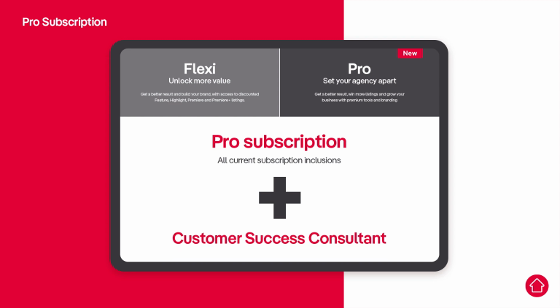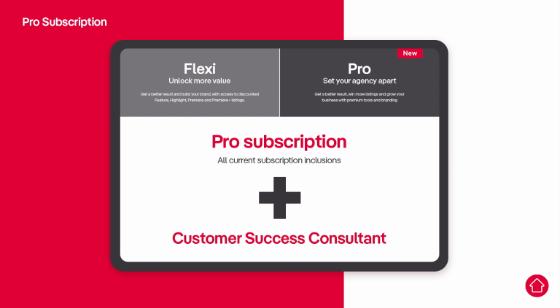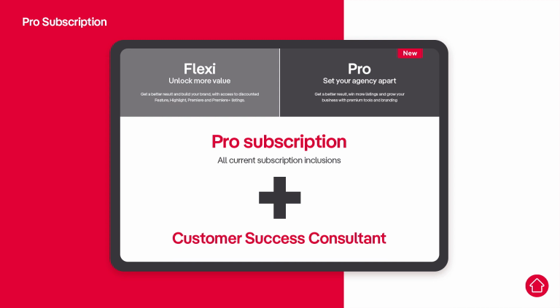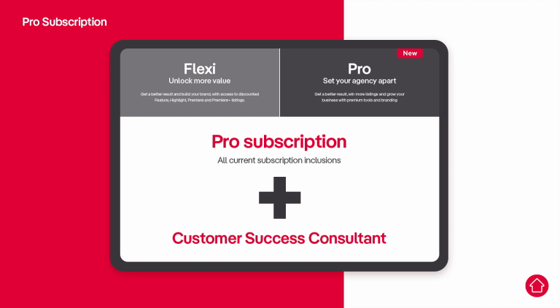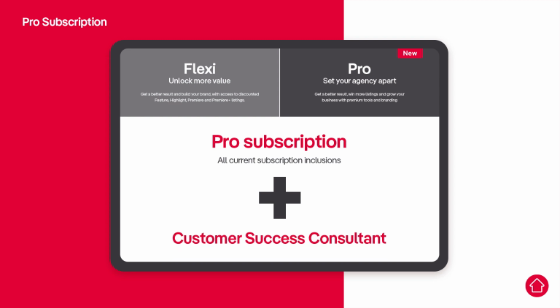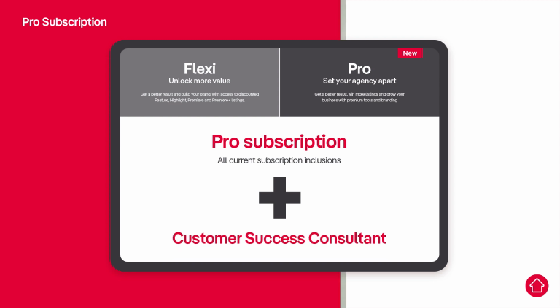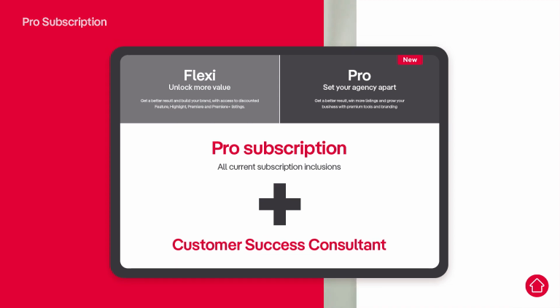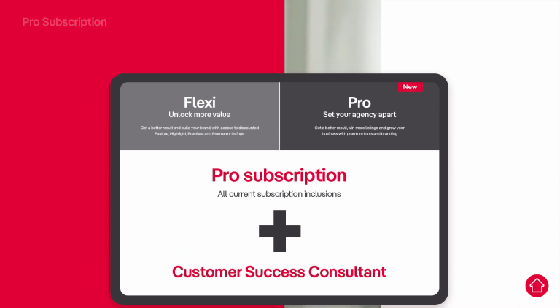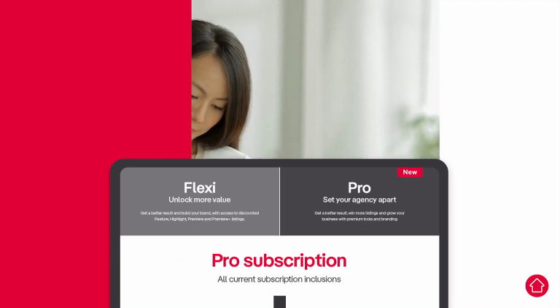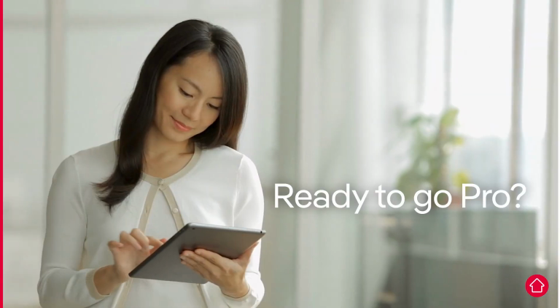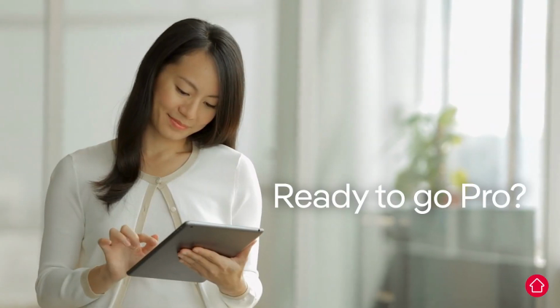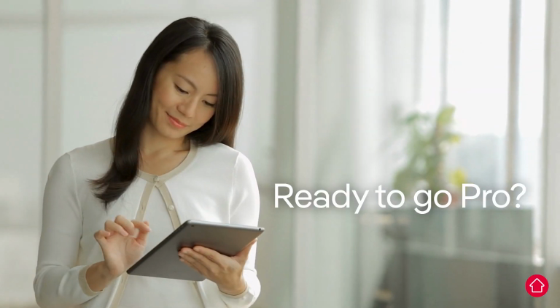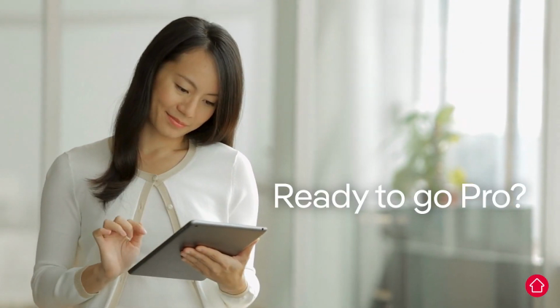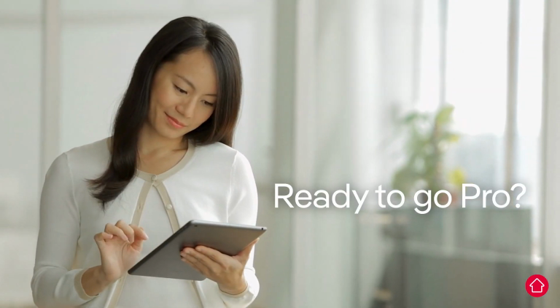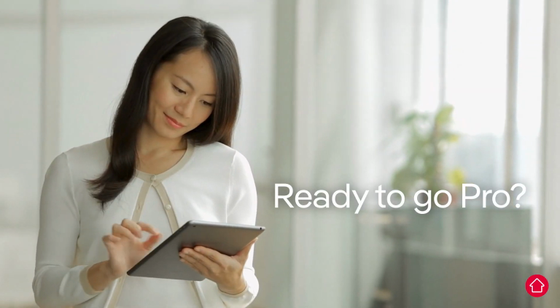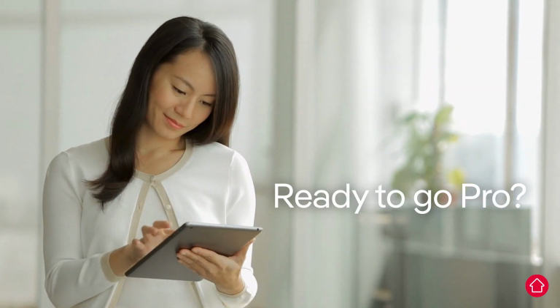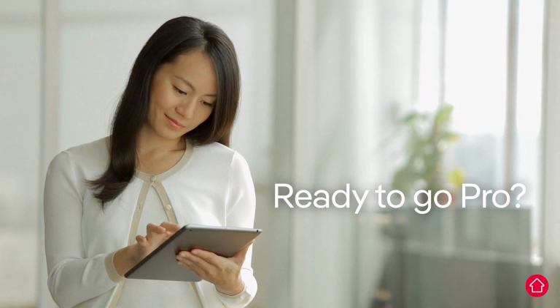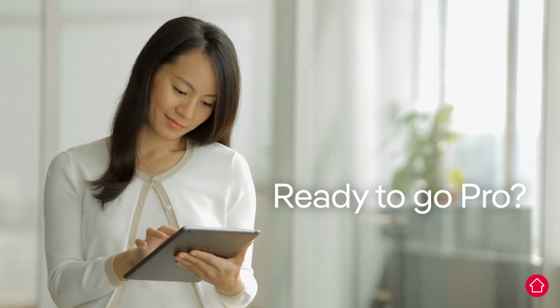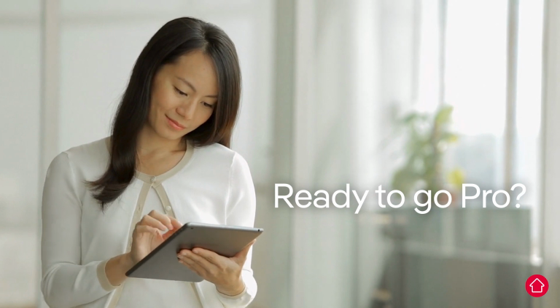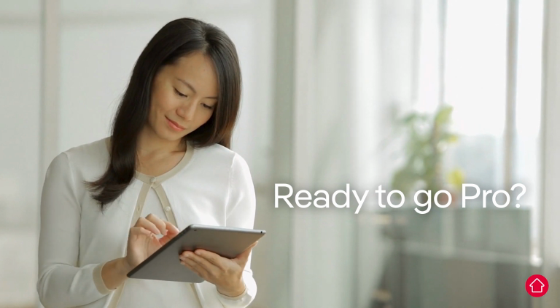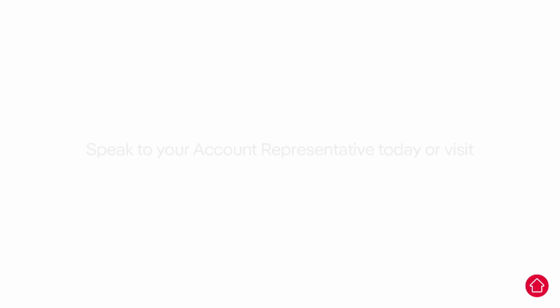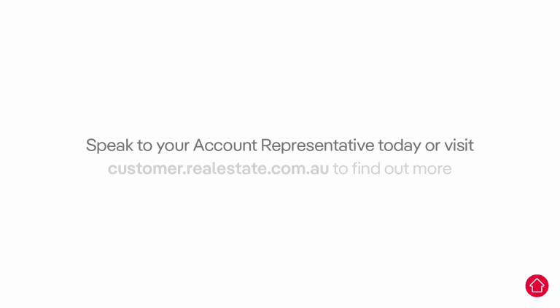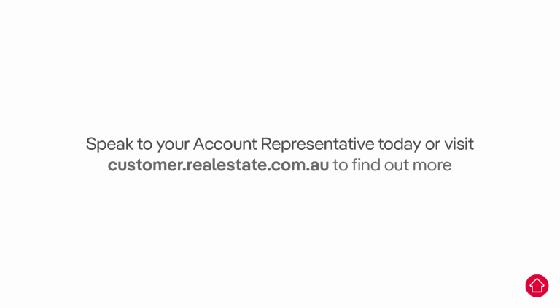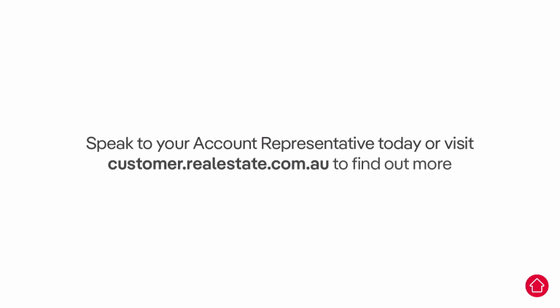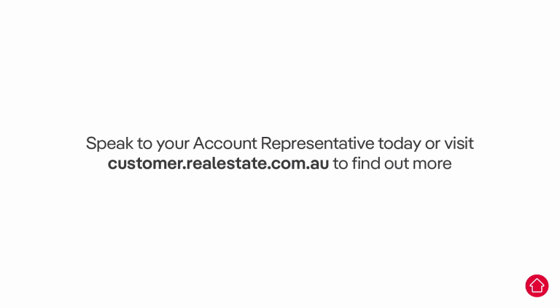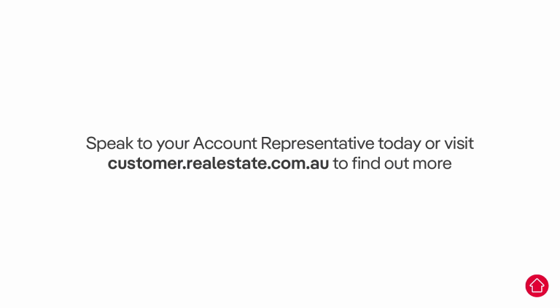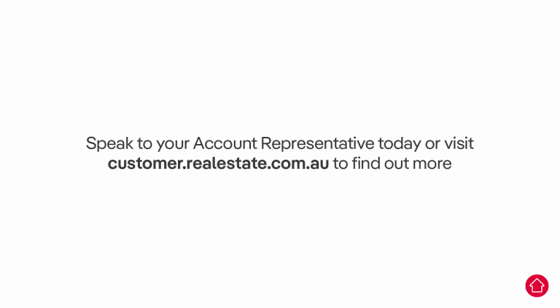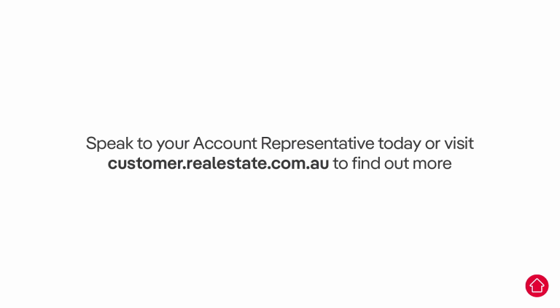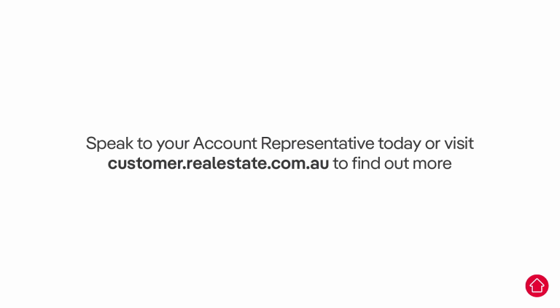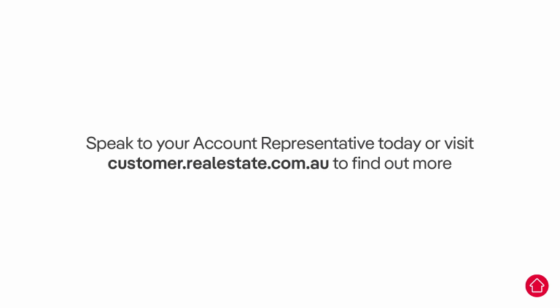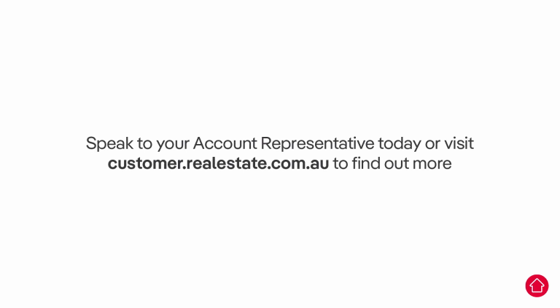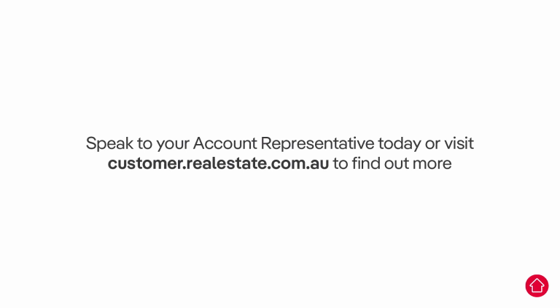So, are you ready to go Pro? Contact your account representative today to take your agency to the next level.